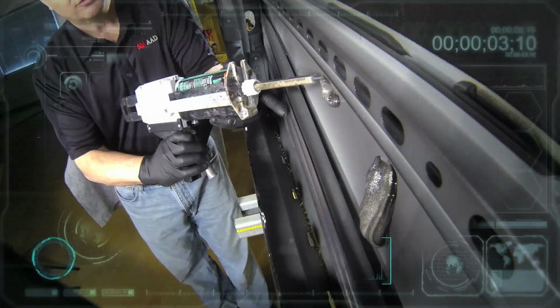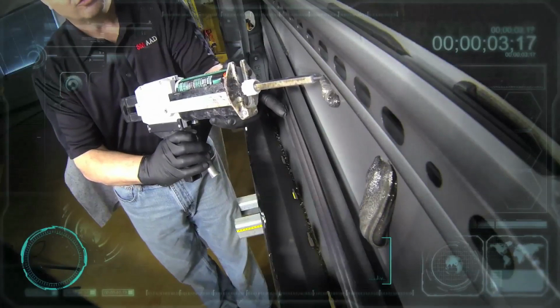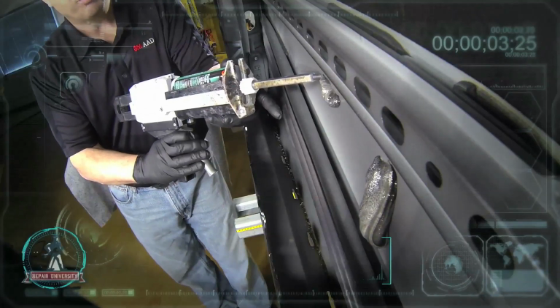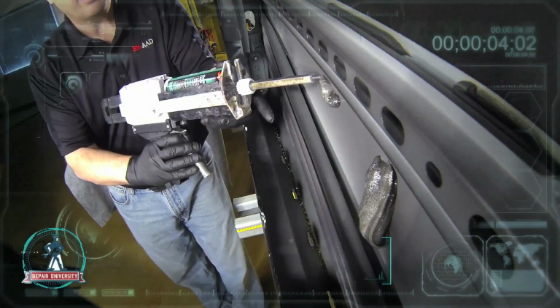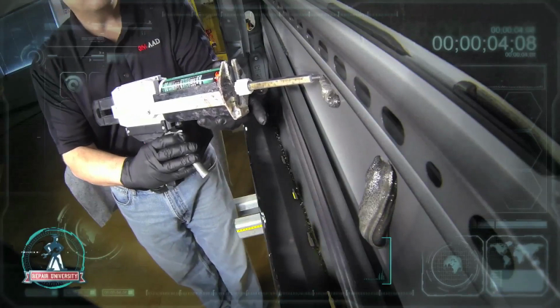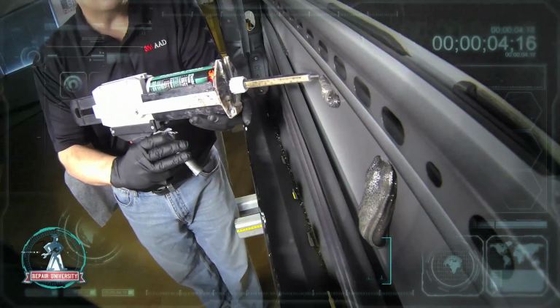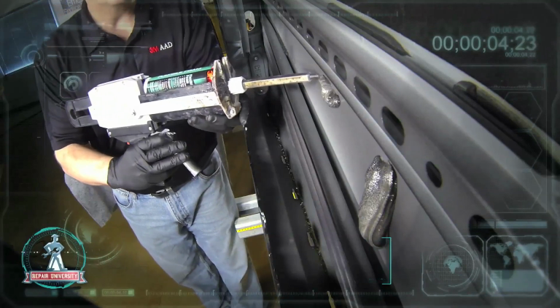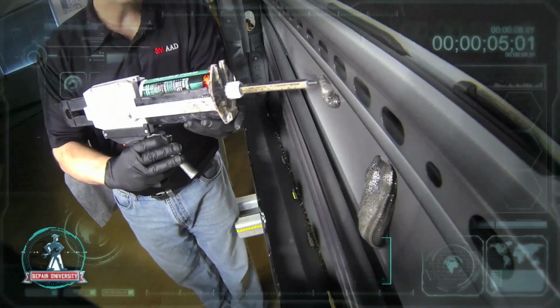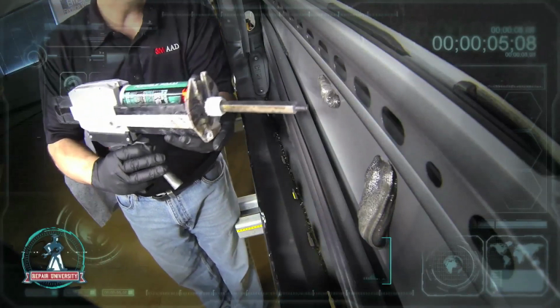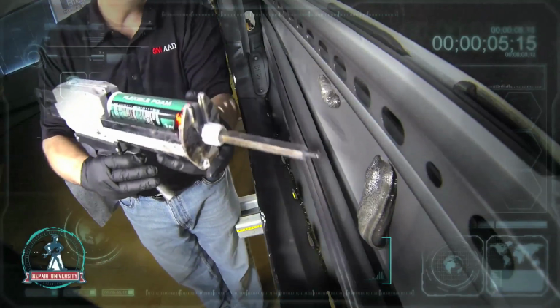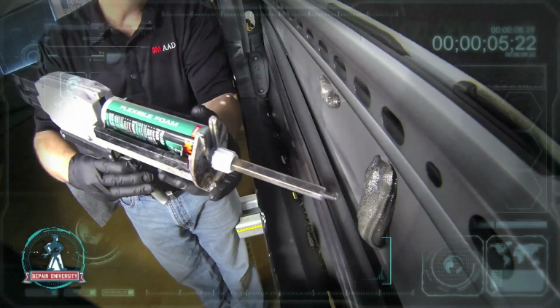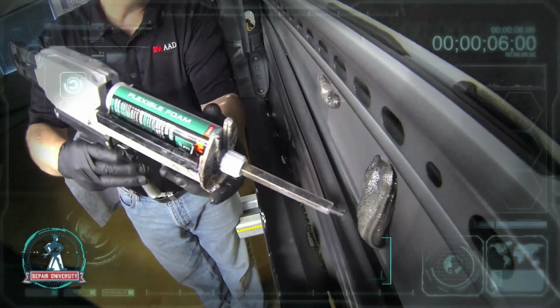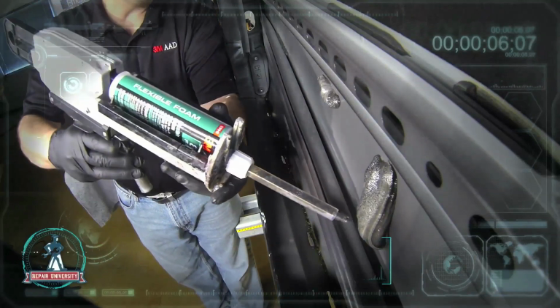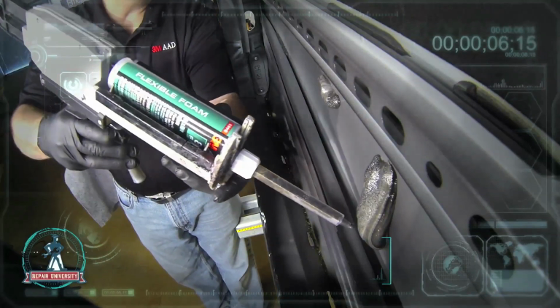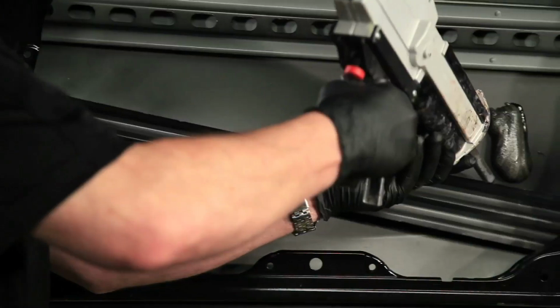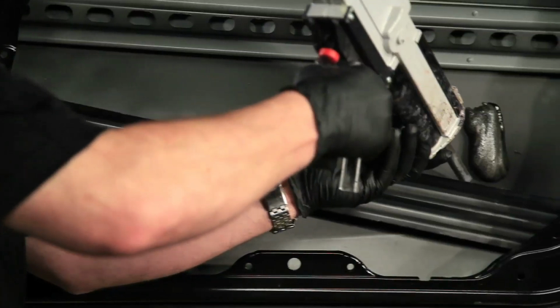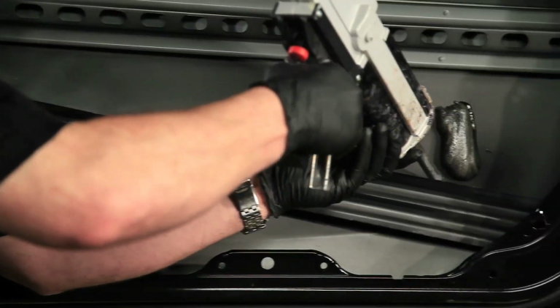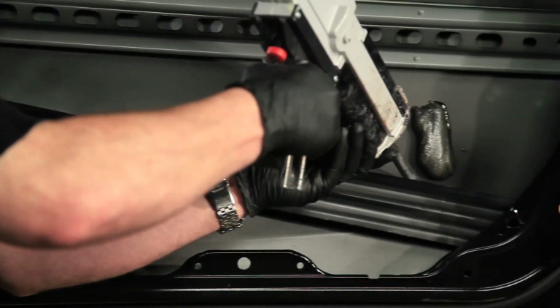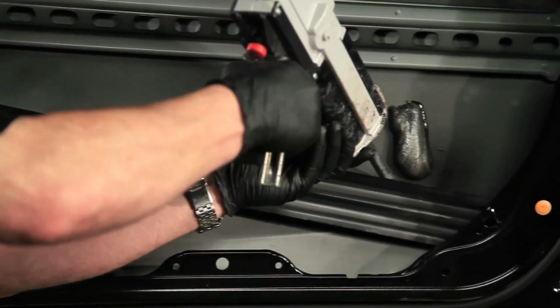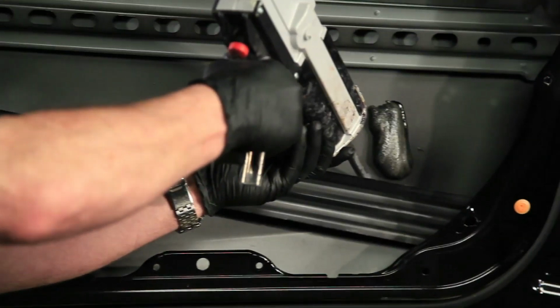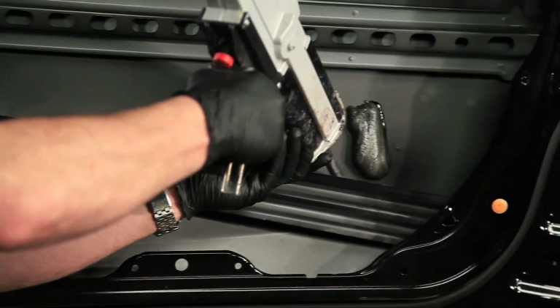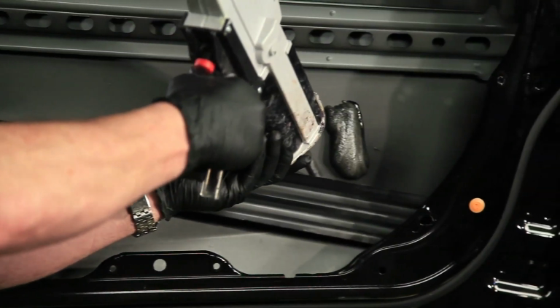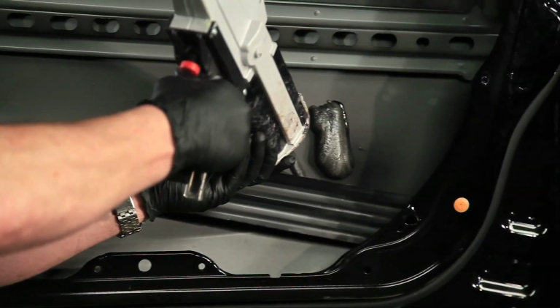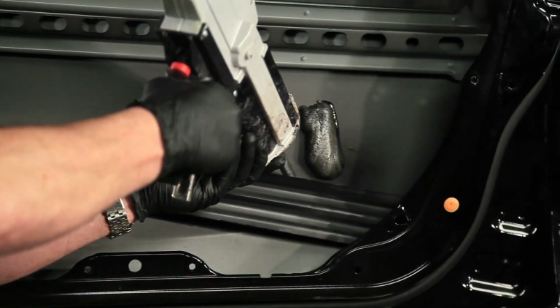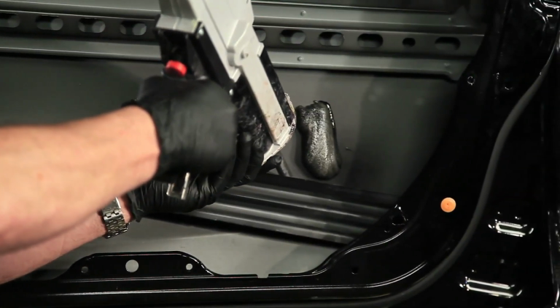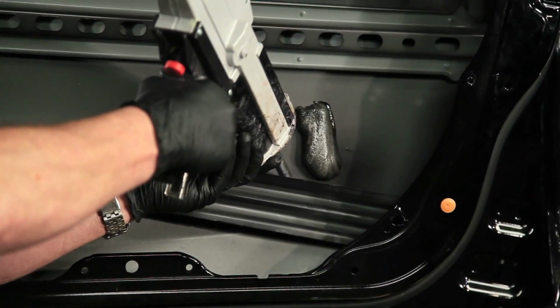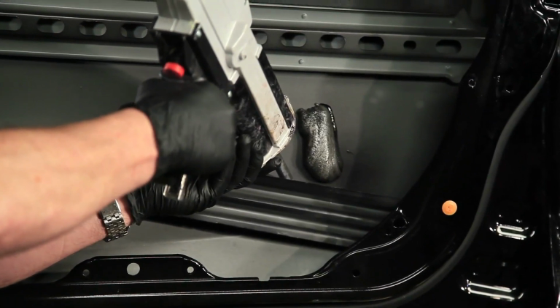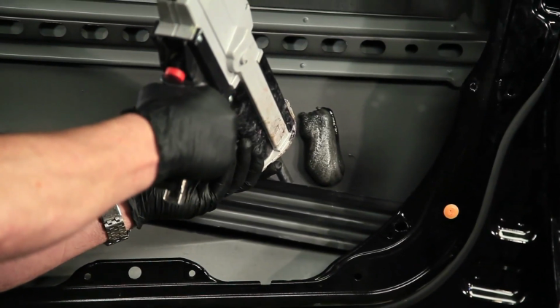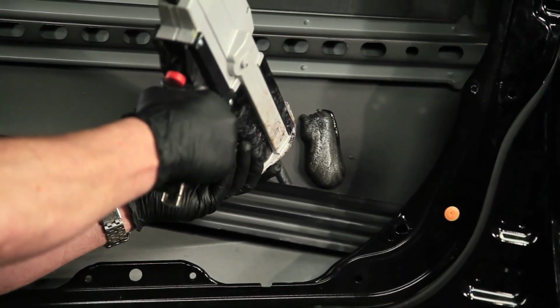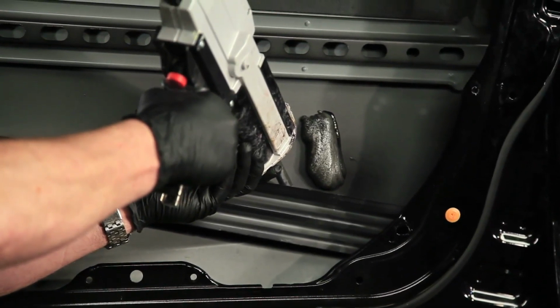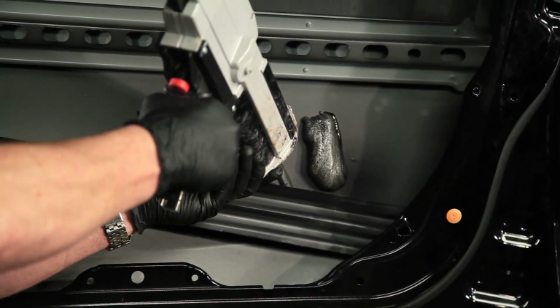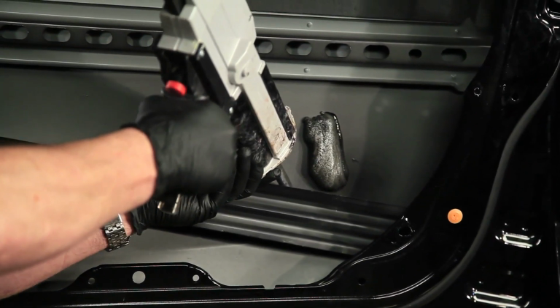To apply it down in the door skin, that's all we would do — slowly dispense the foam.